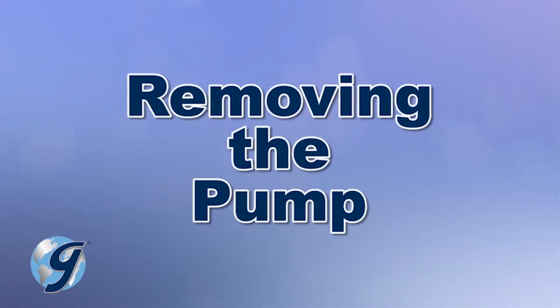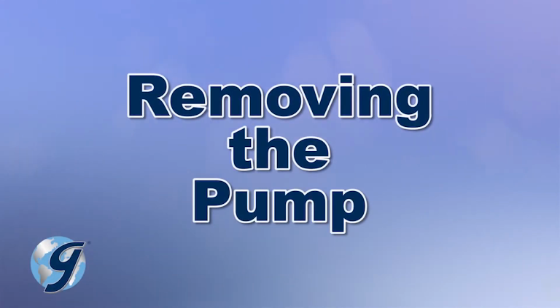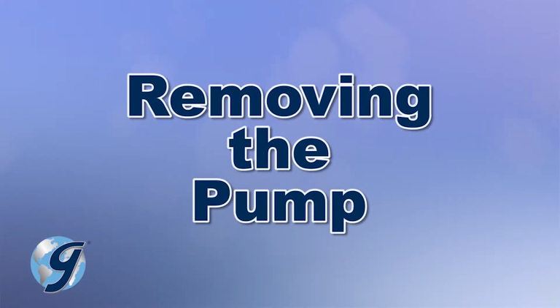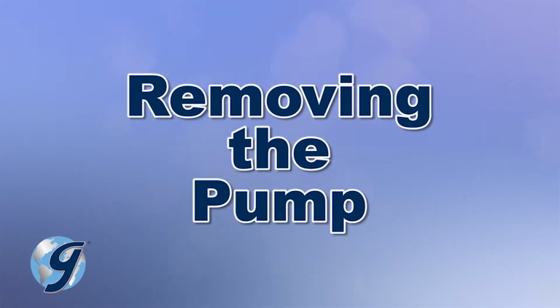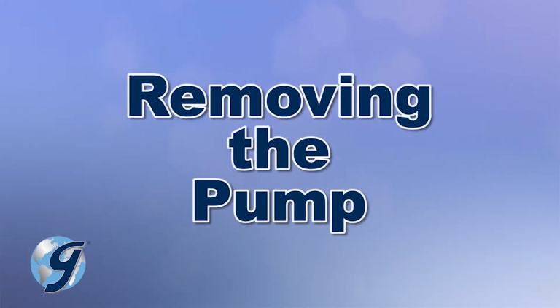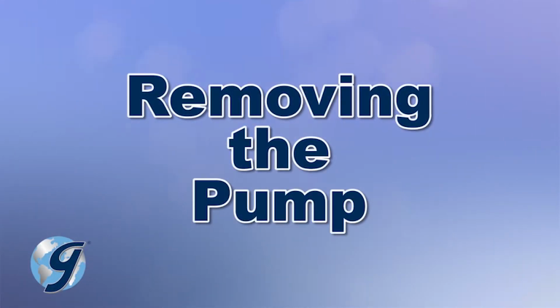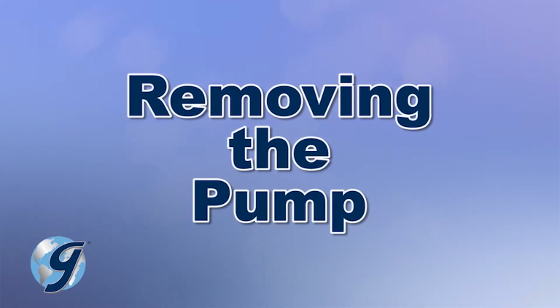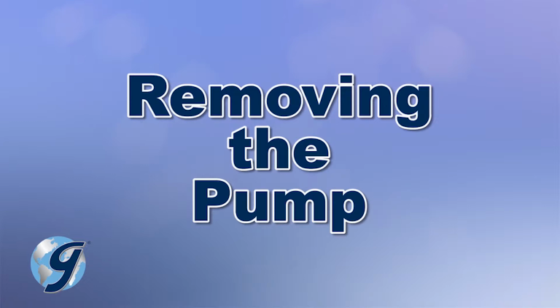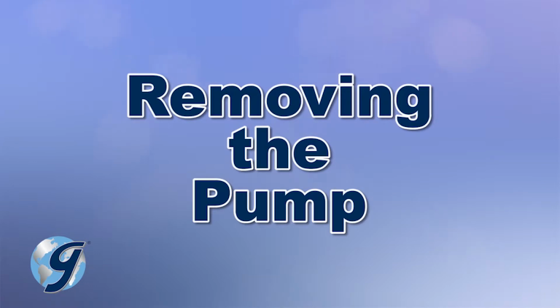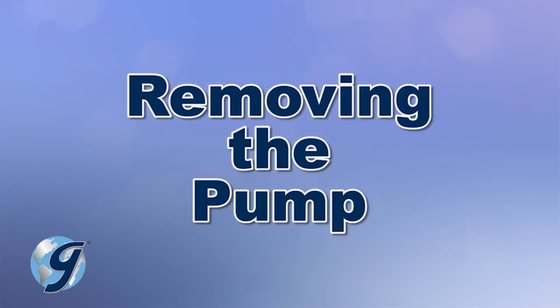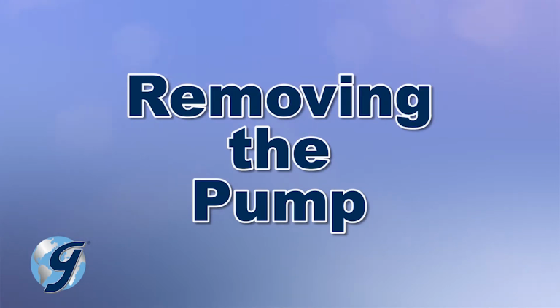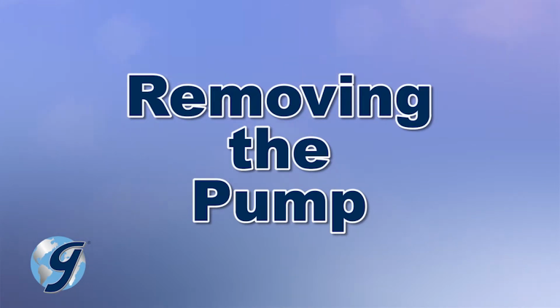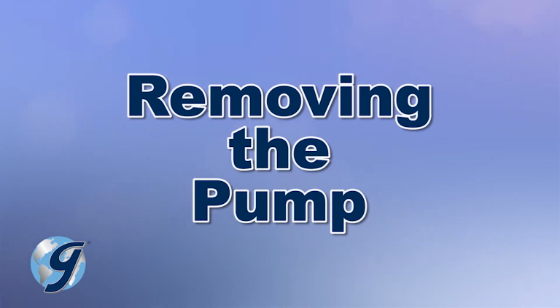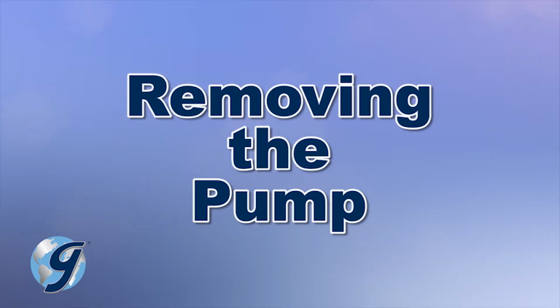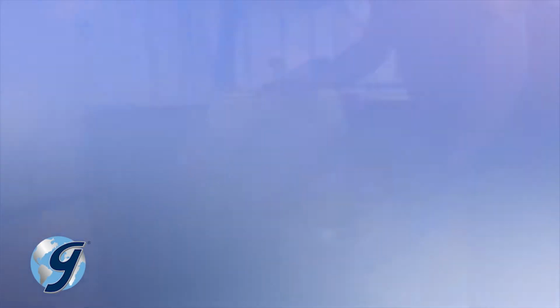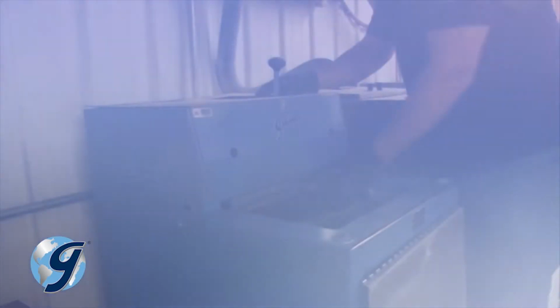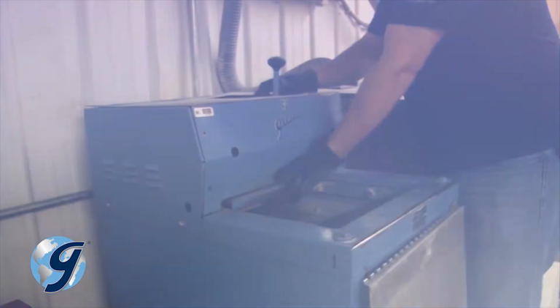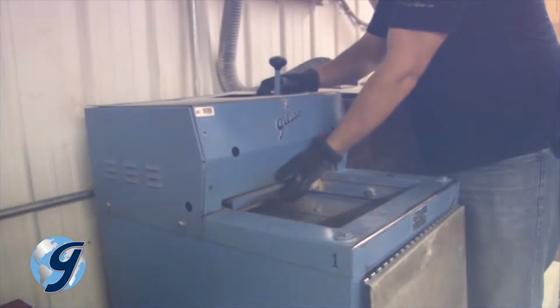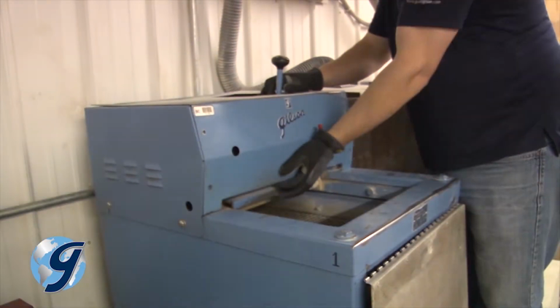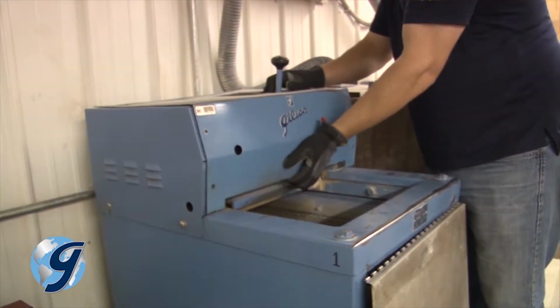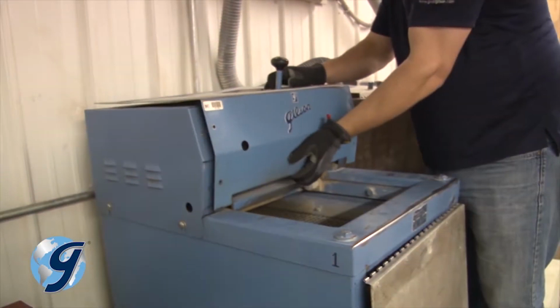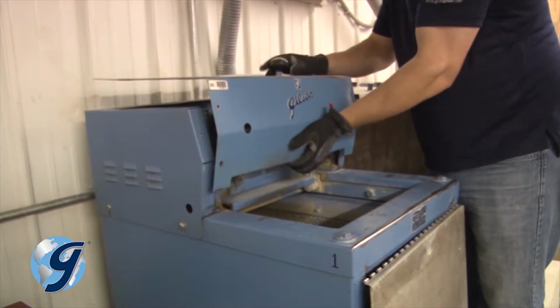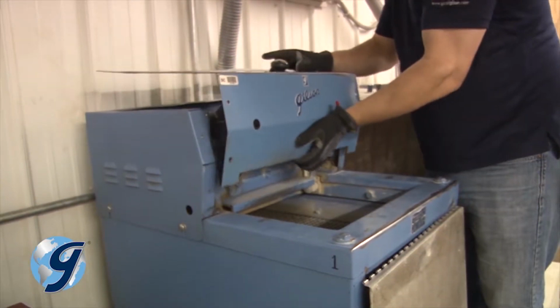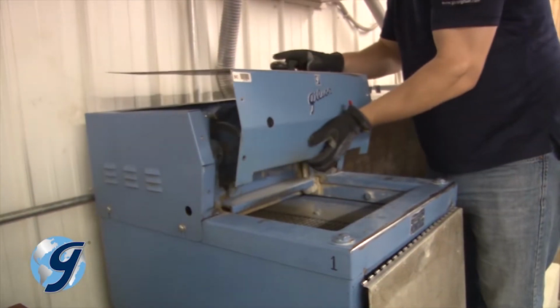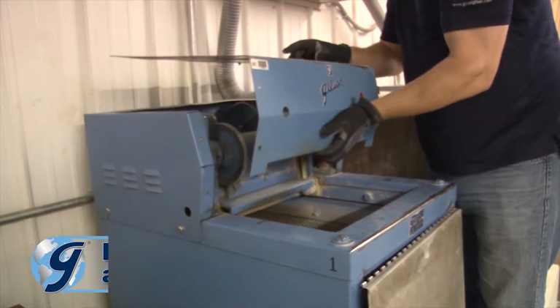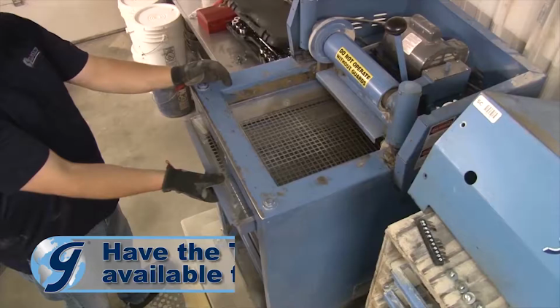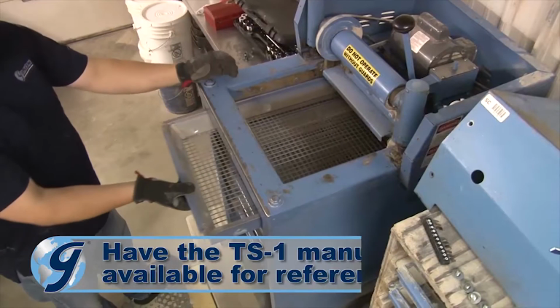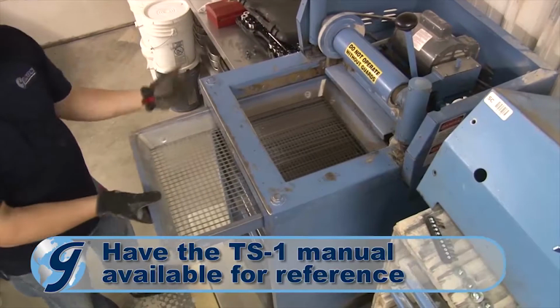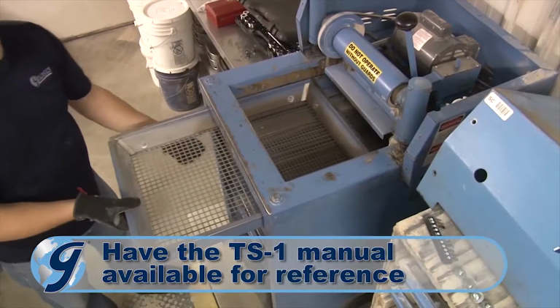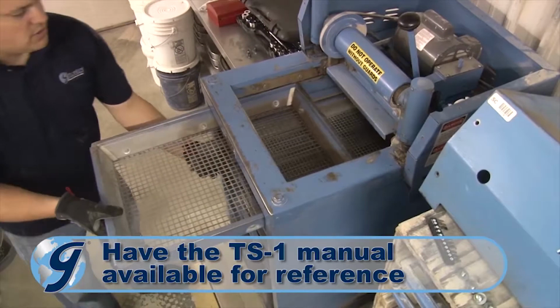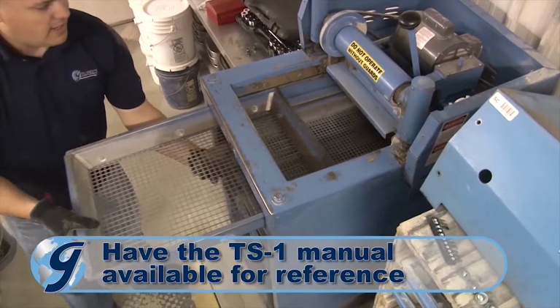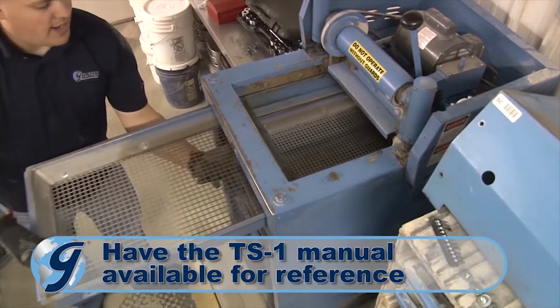At this point, we've unplugged the testing screen, removed the top cover, unfastened the side cover, and removed the screen trays.